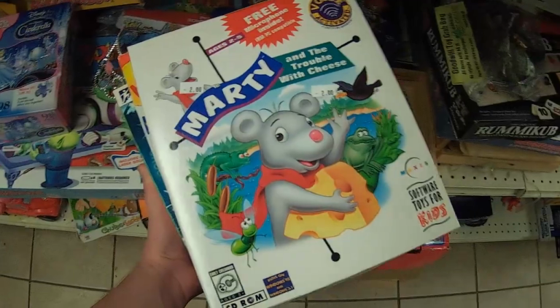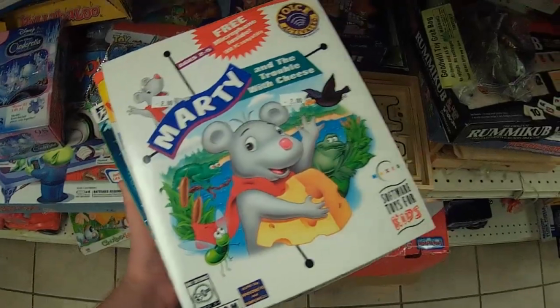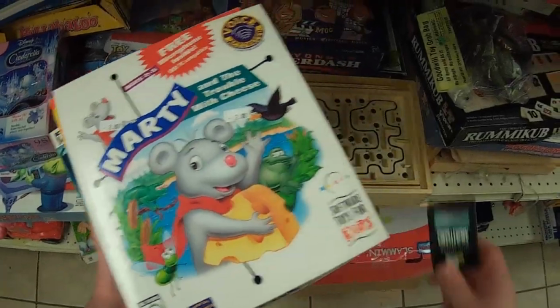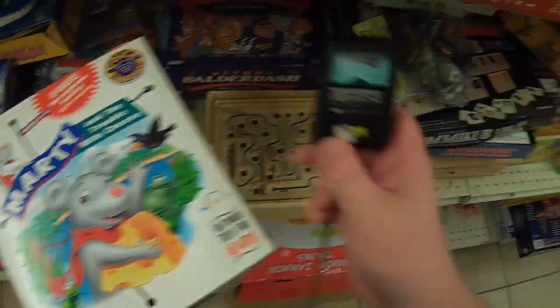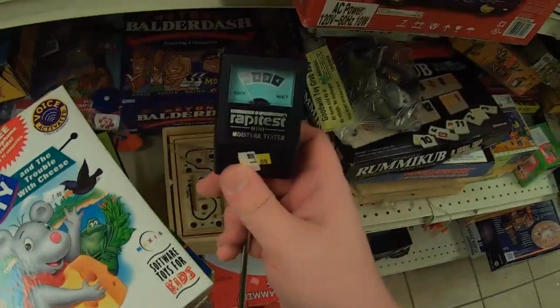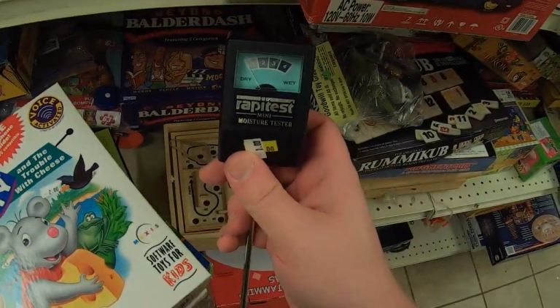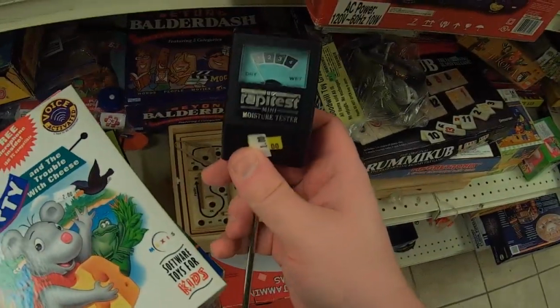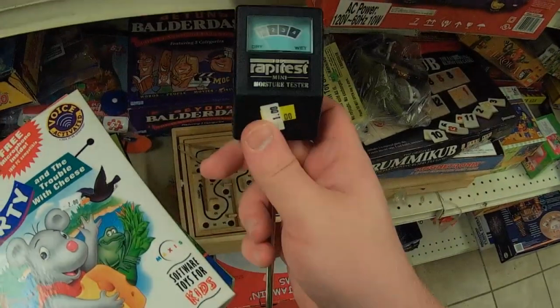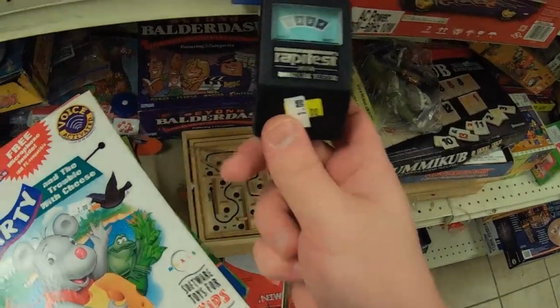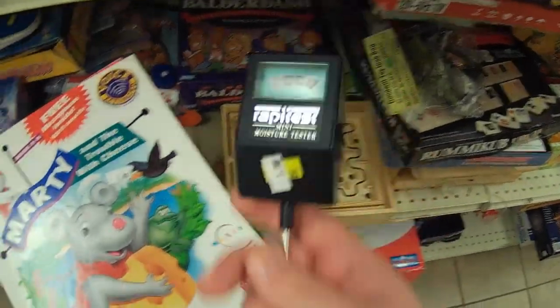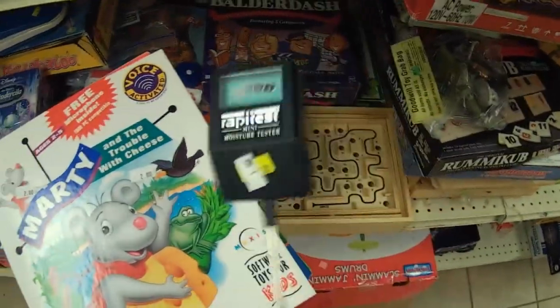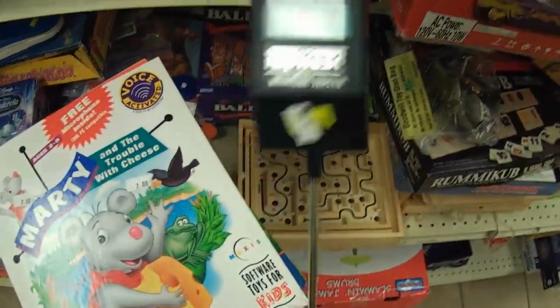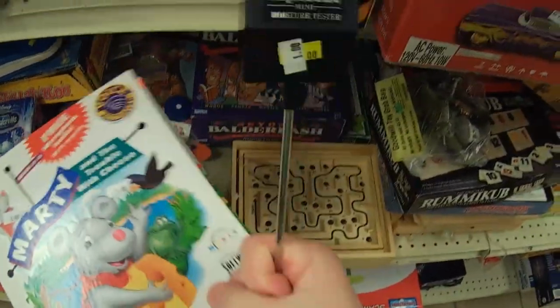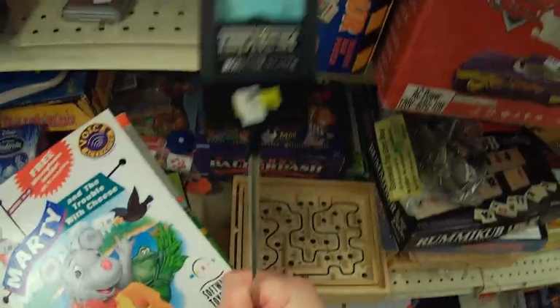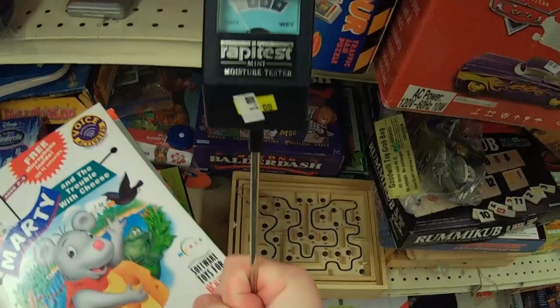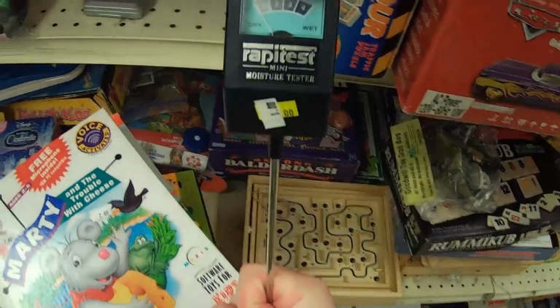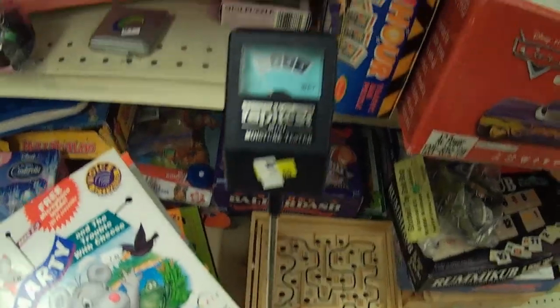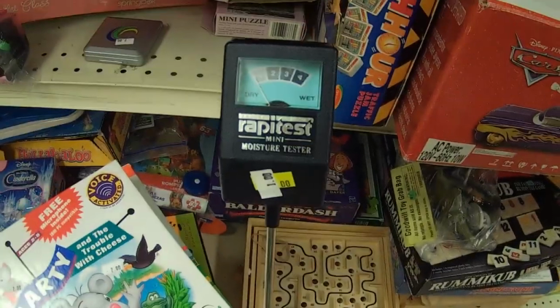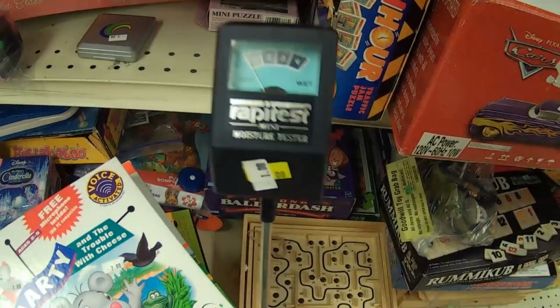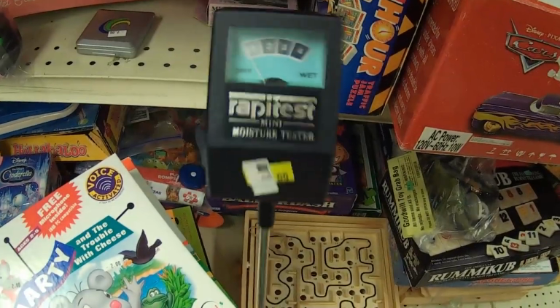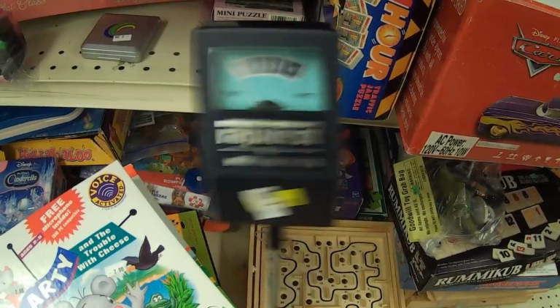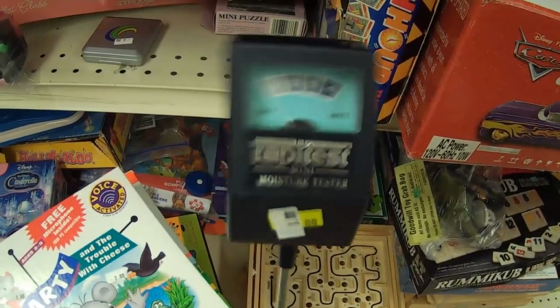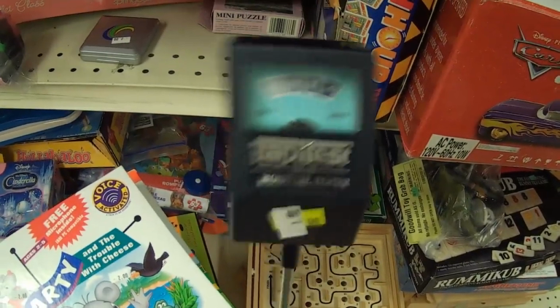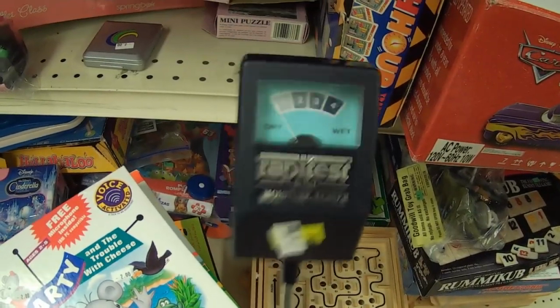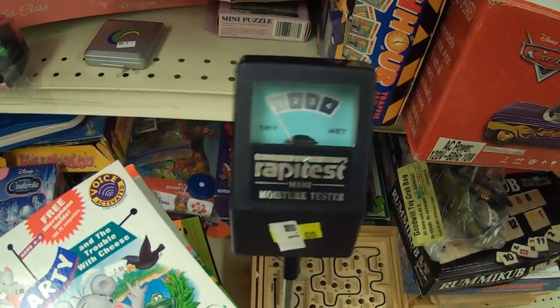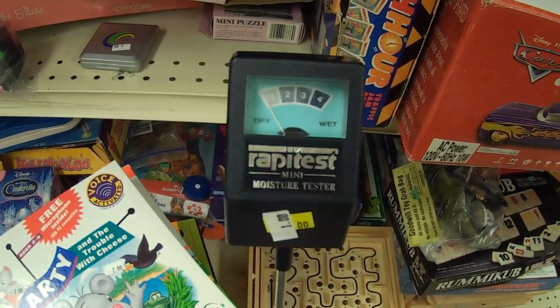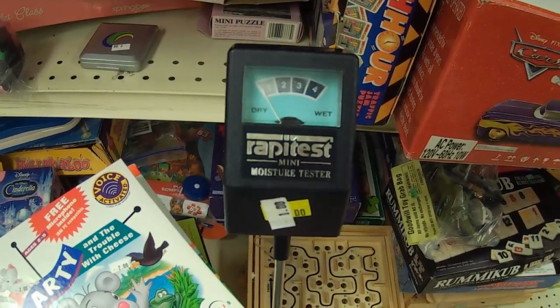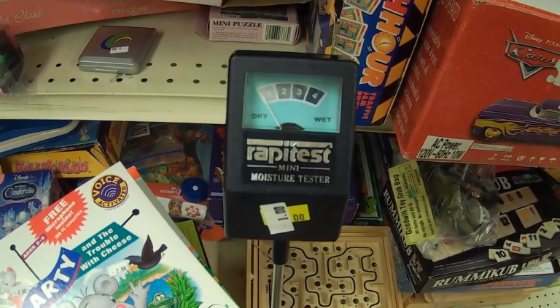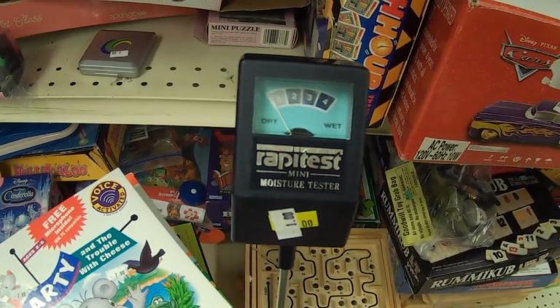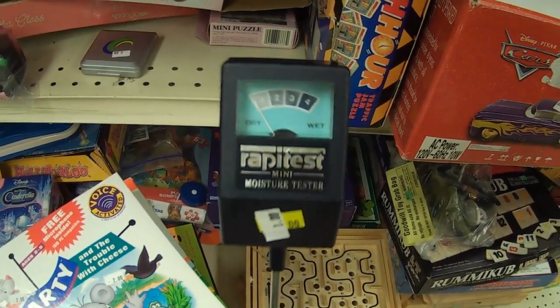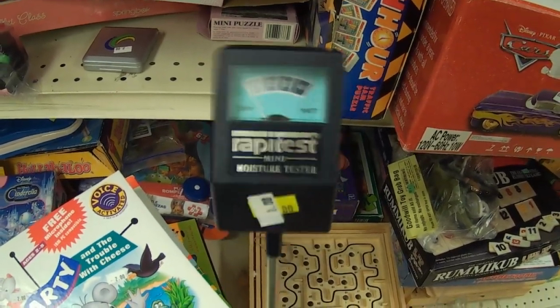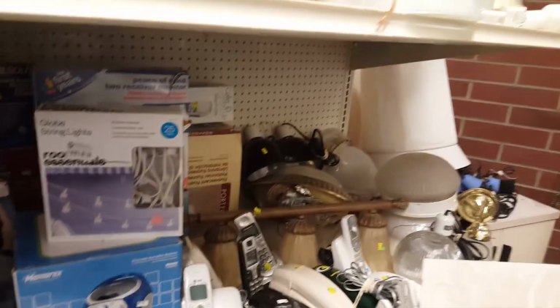I need to get out that wet tester again! It's obviously not working if it's saying that I am dry. Come on now!